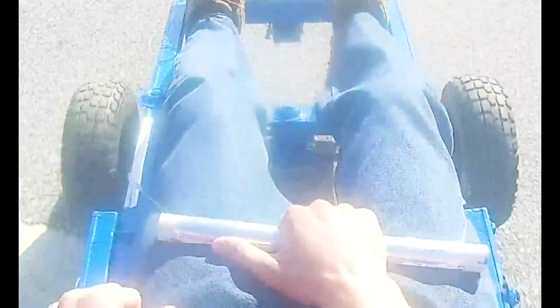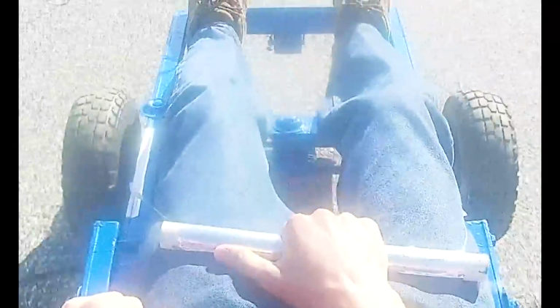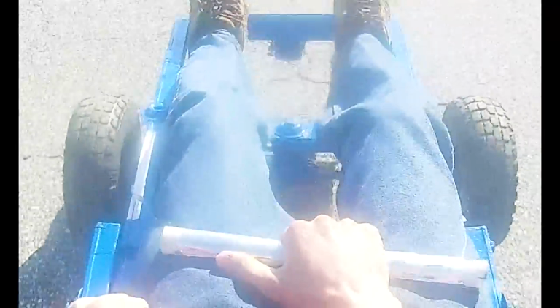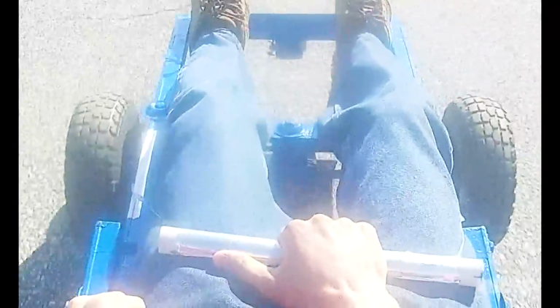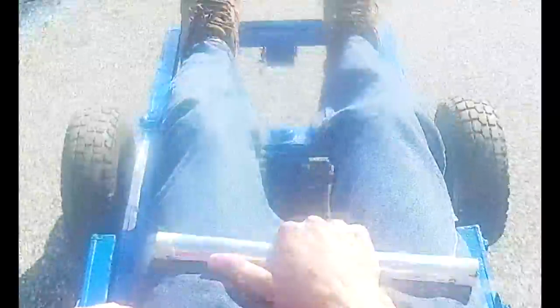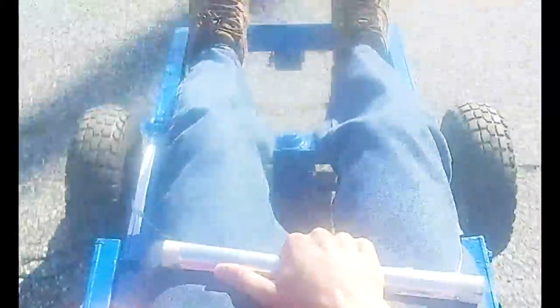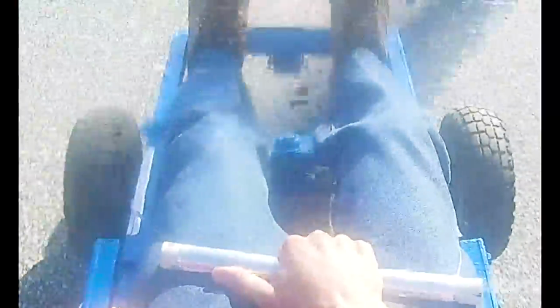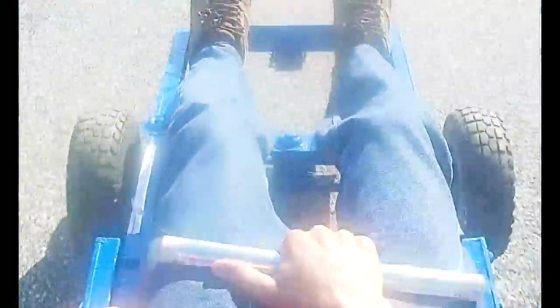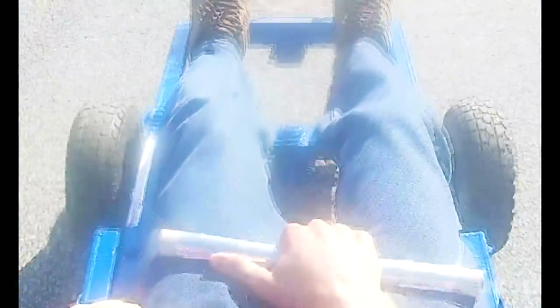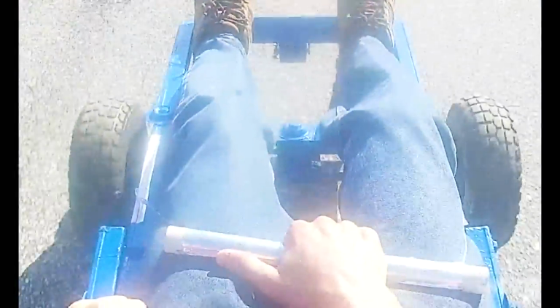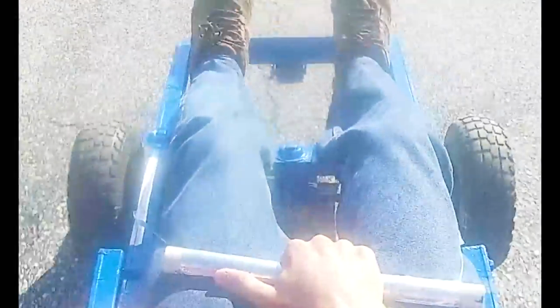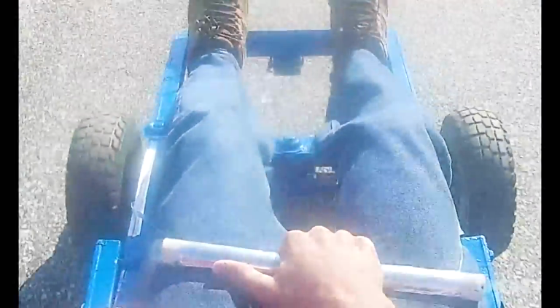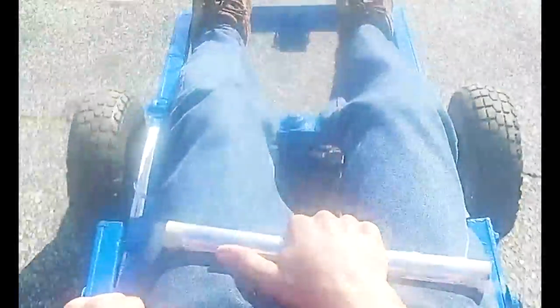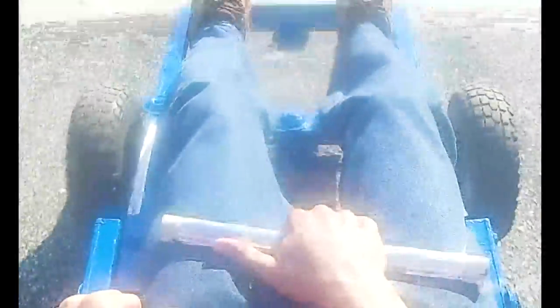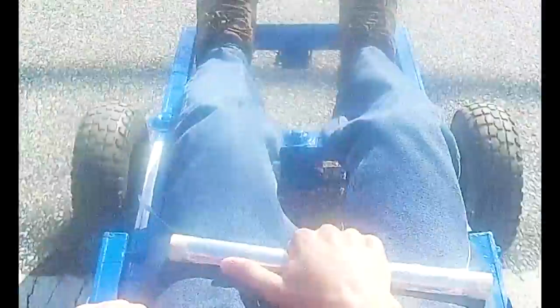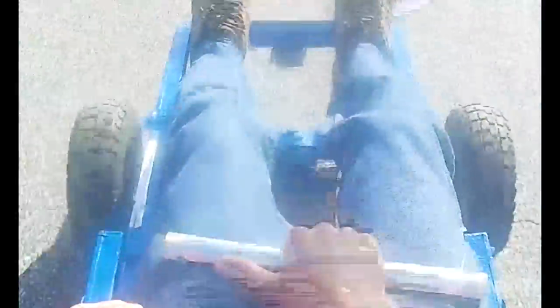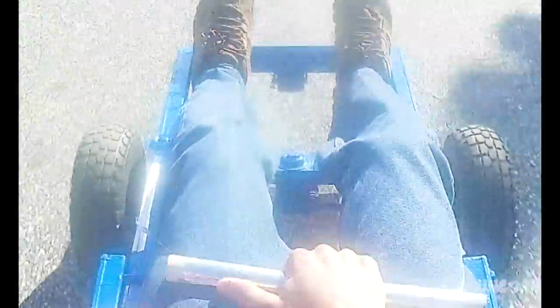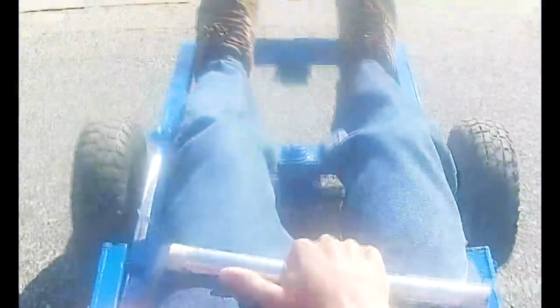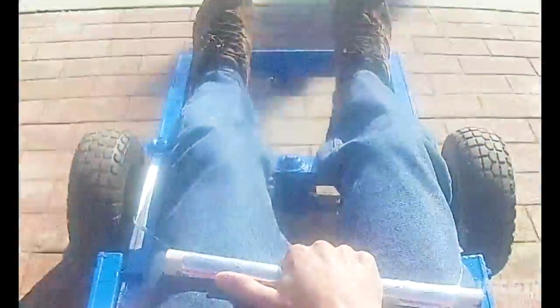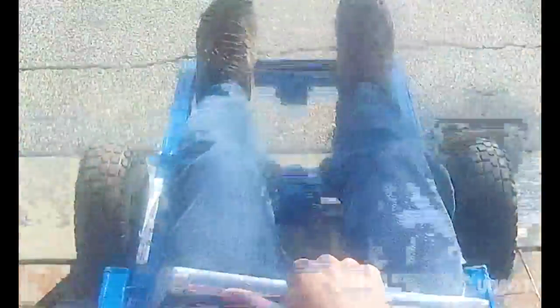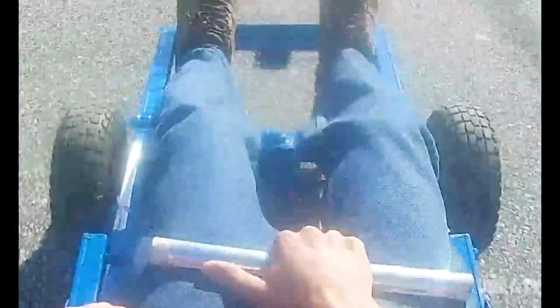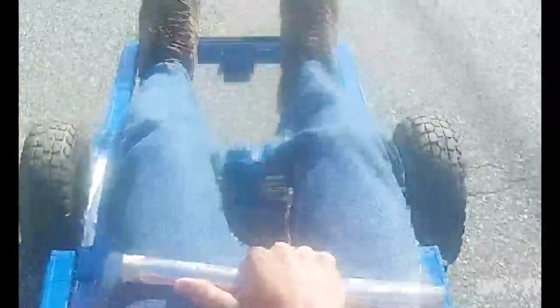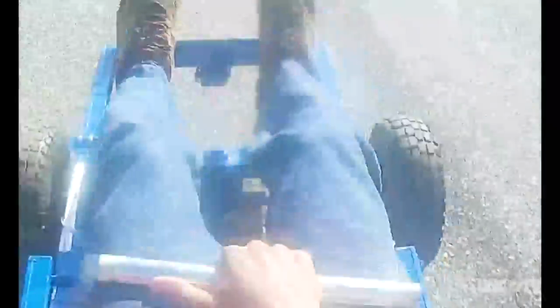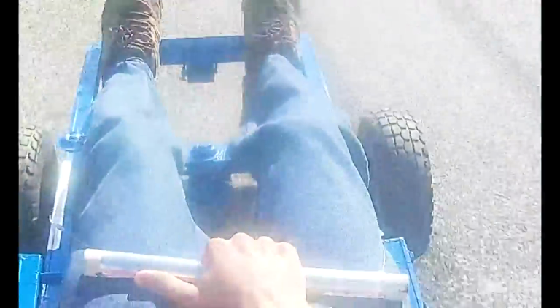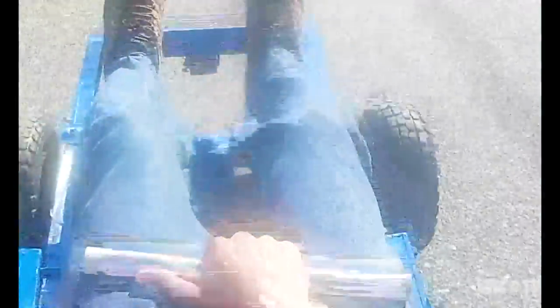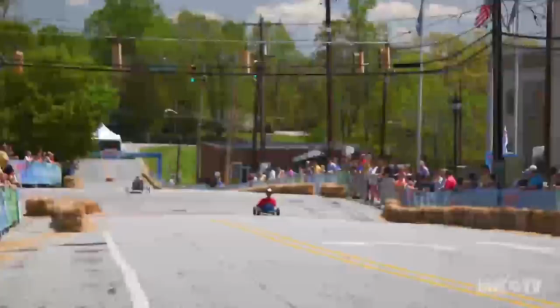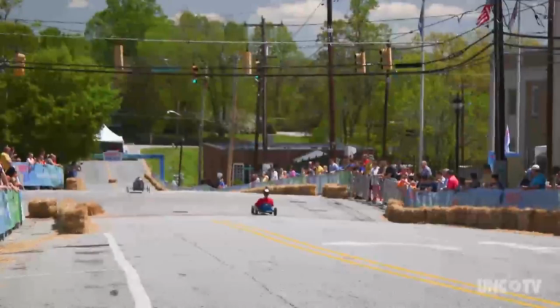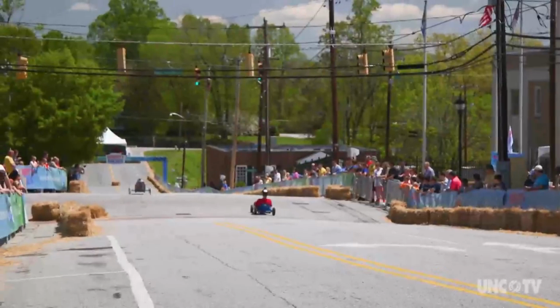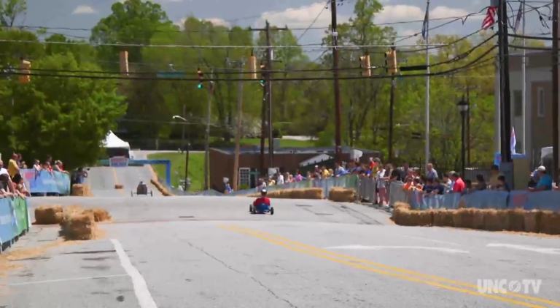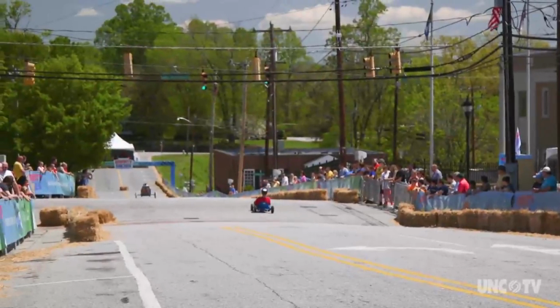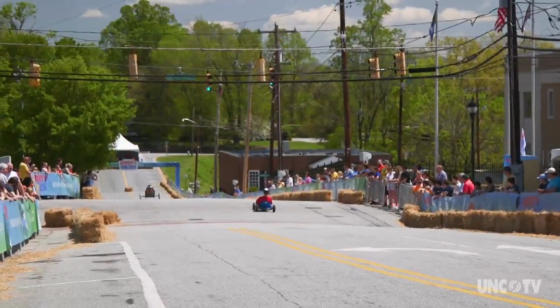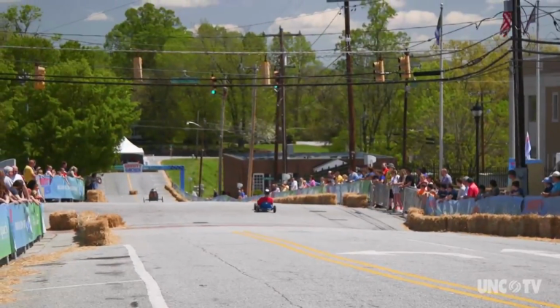Cars reach speeds of about 20 miles per hour. Joshua won his first two races but then lost.